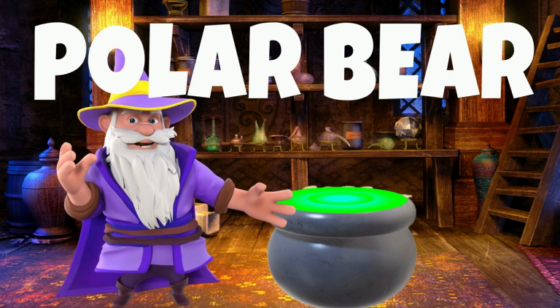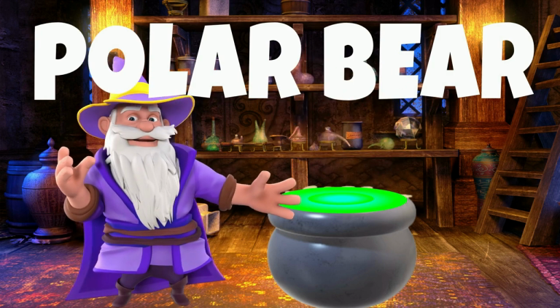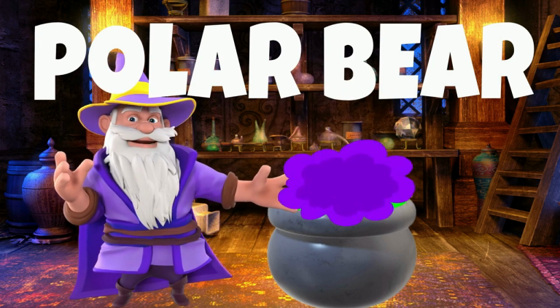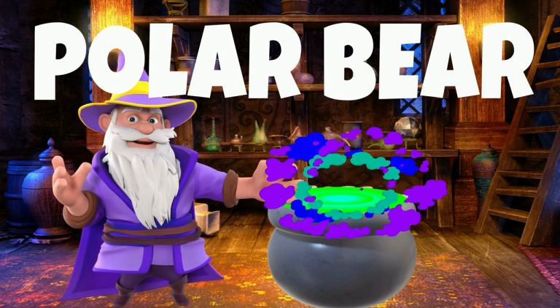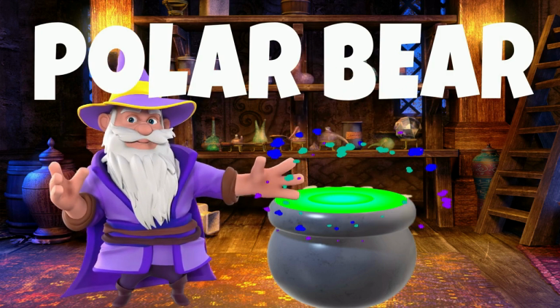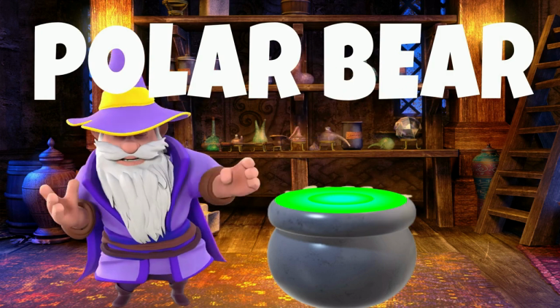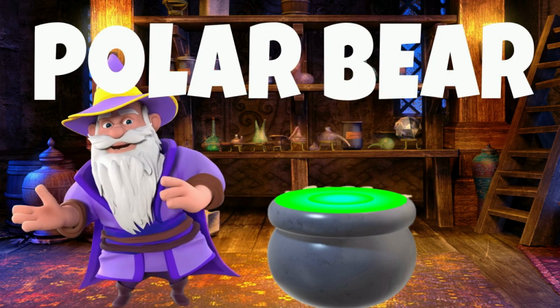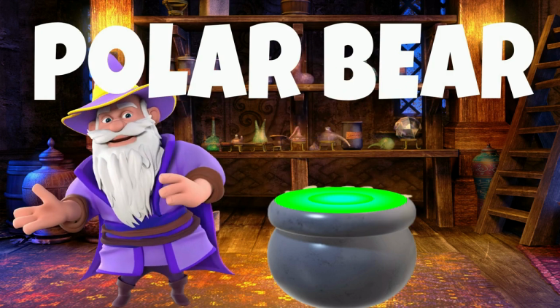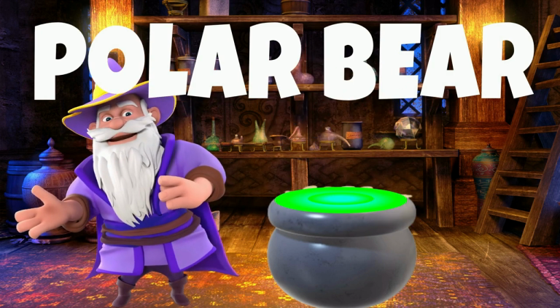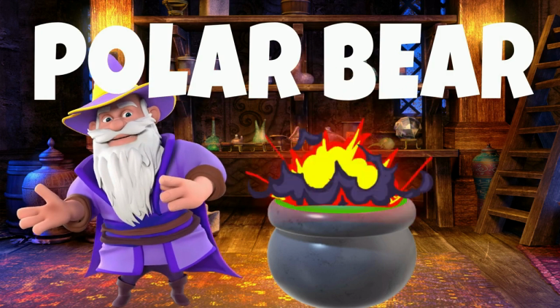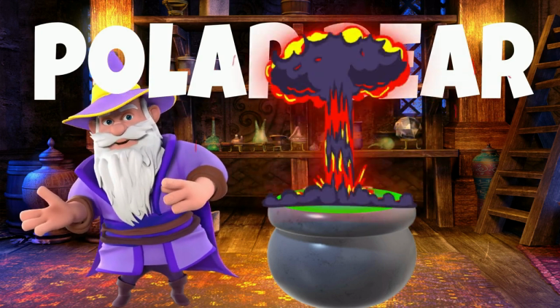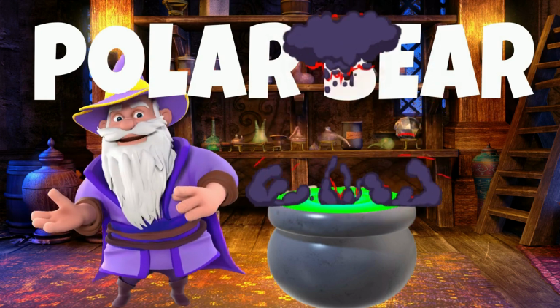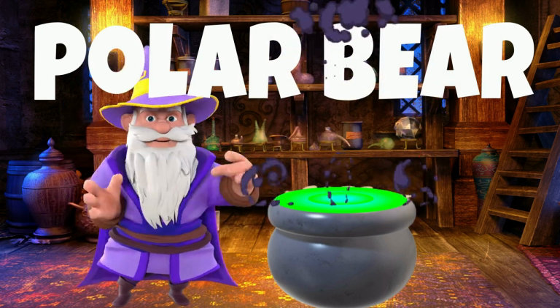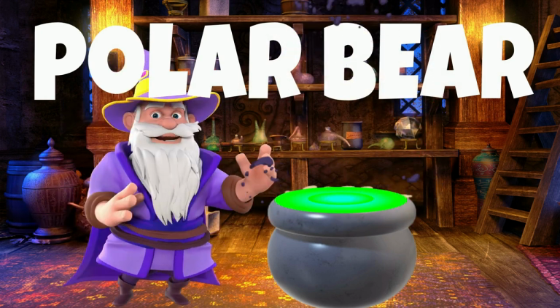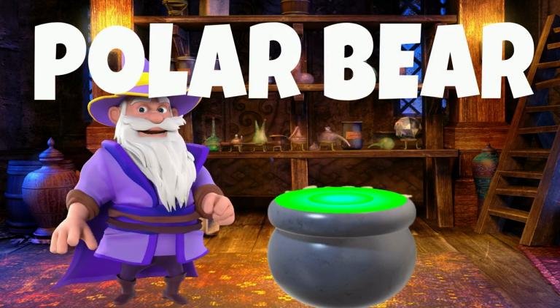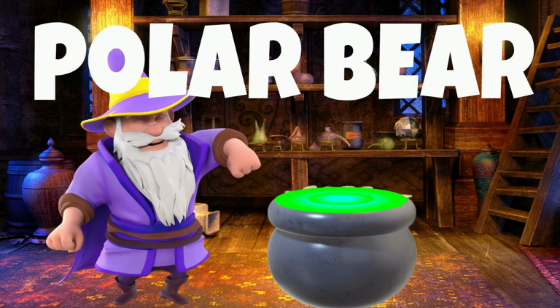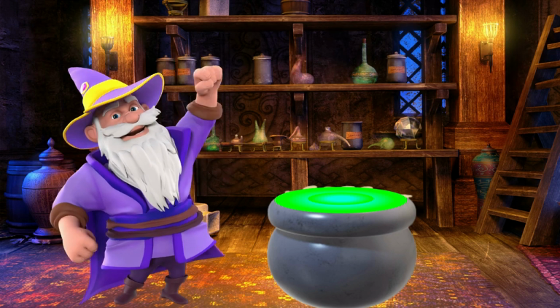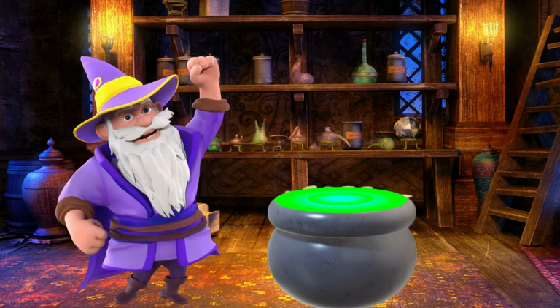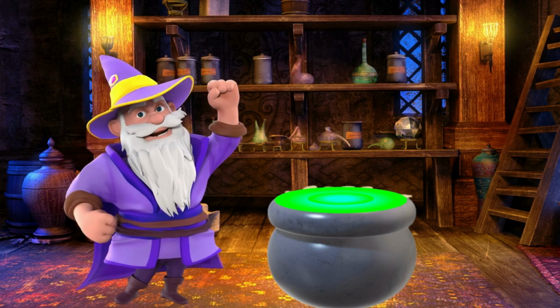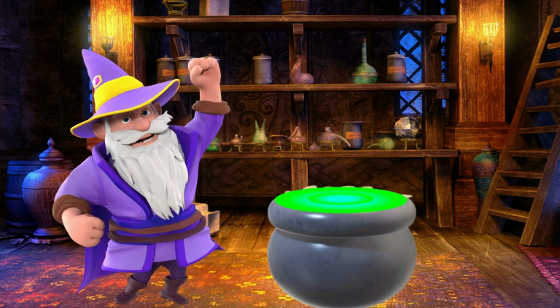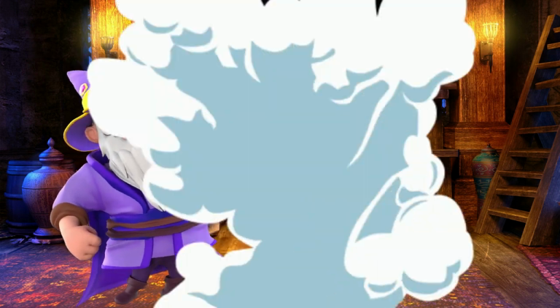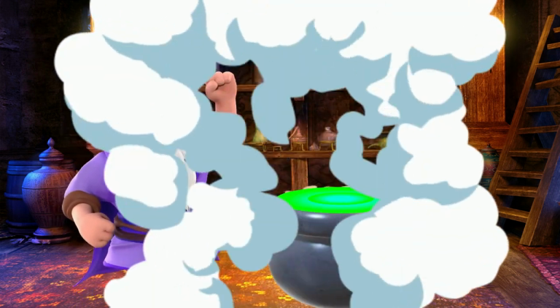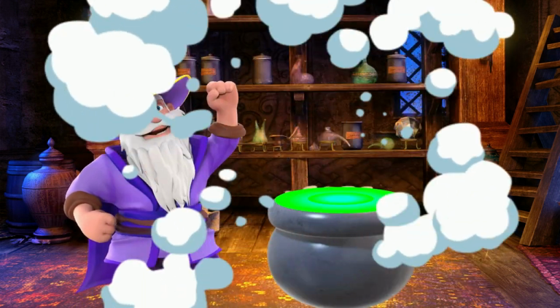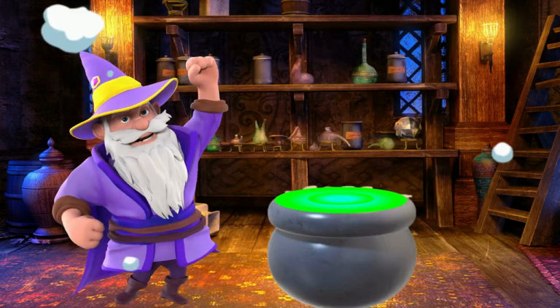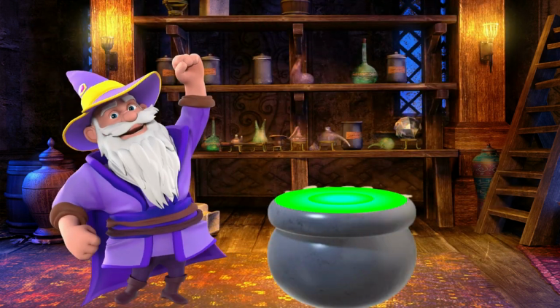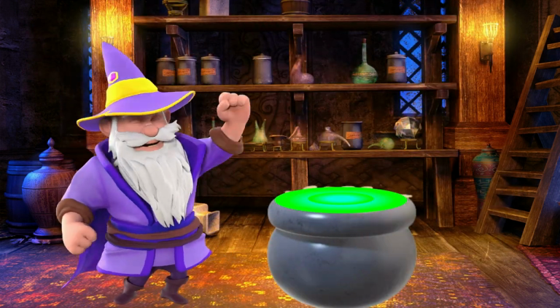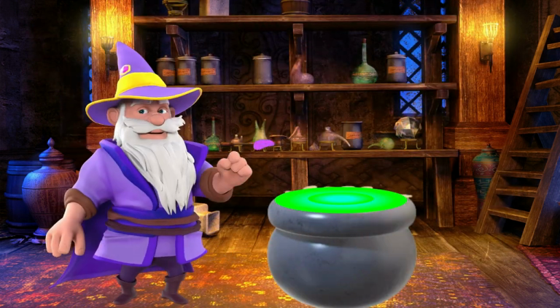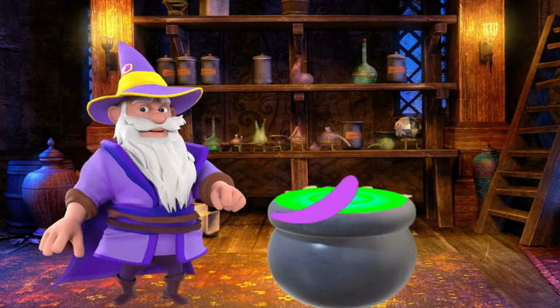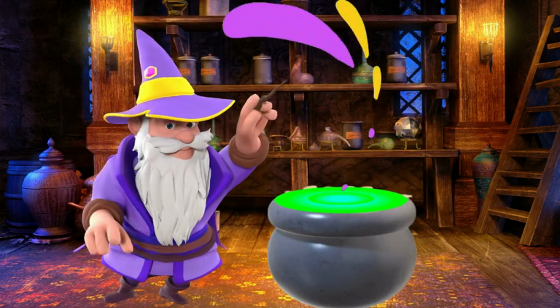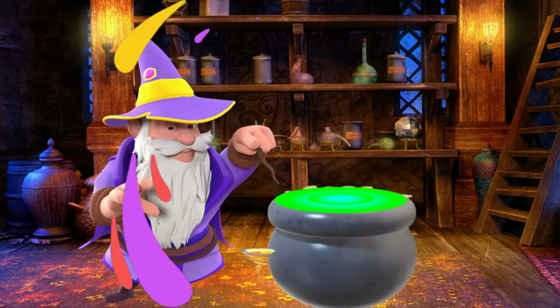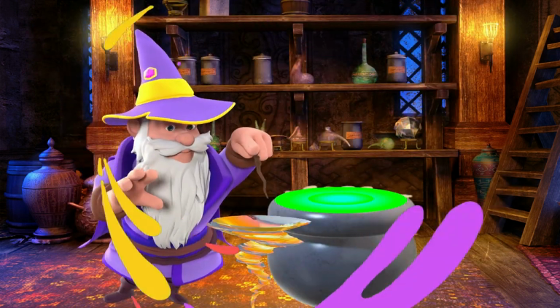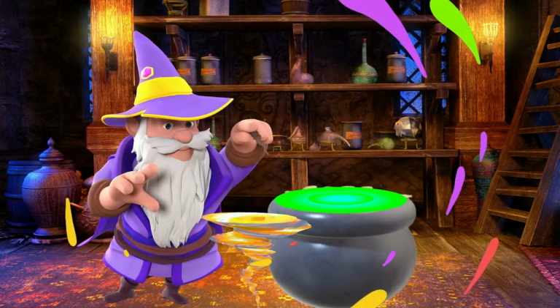How did you do today? Could you guess them all? Come join us next time. See you soon!